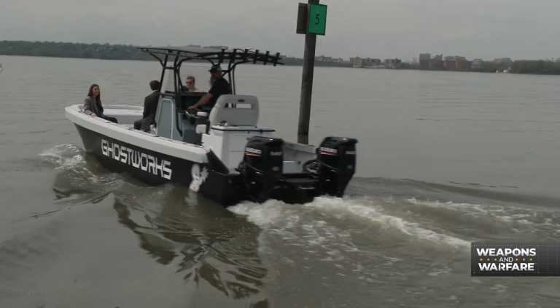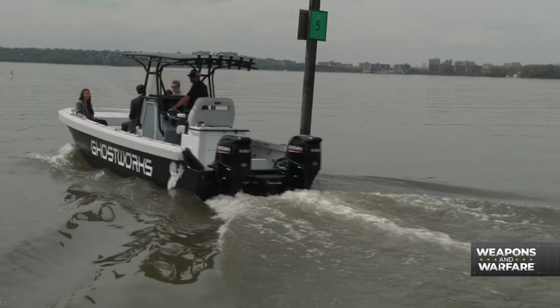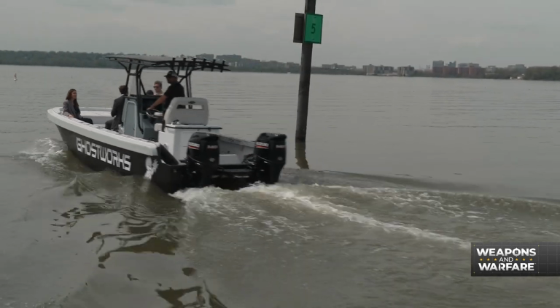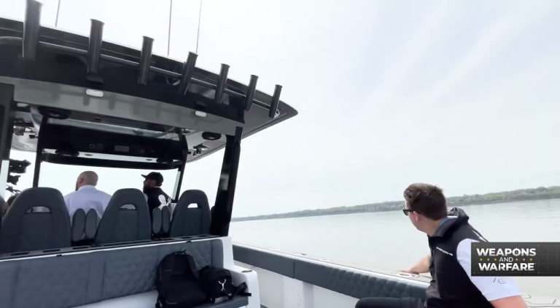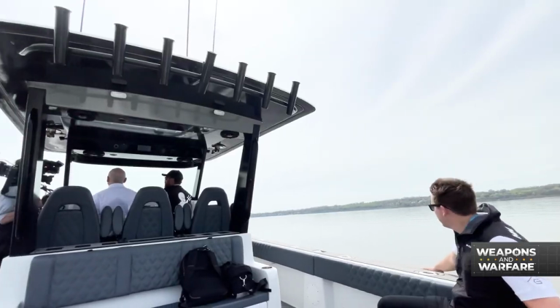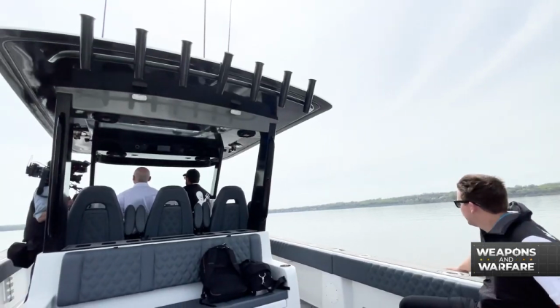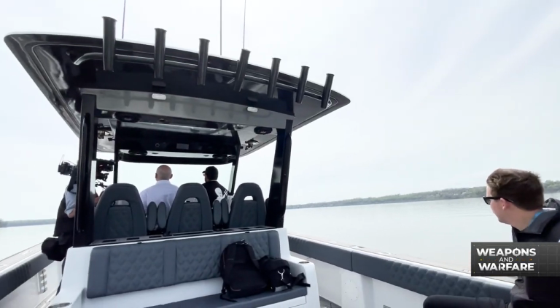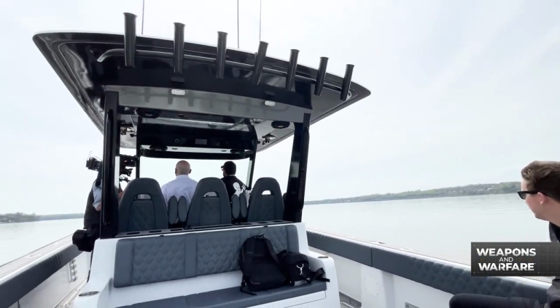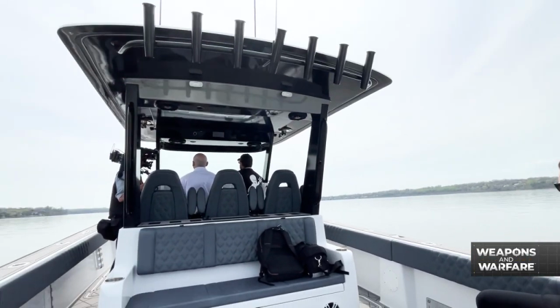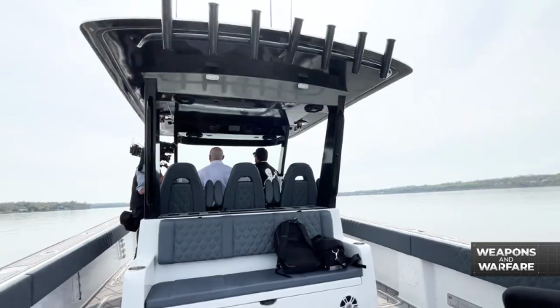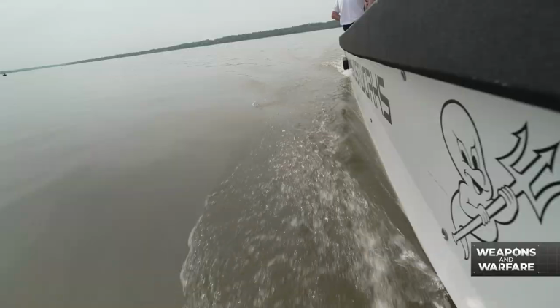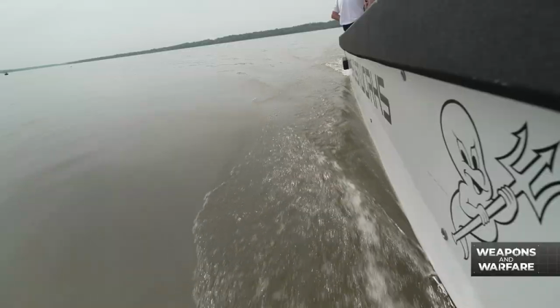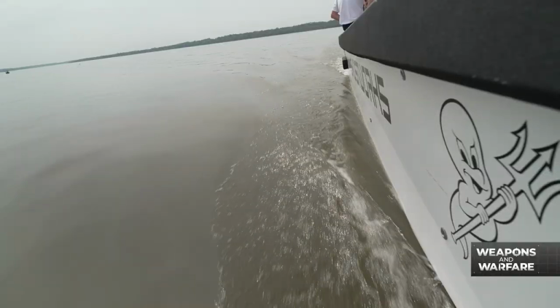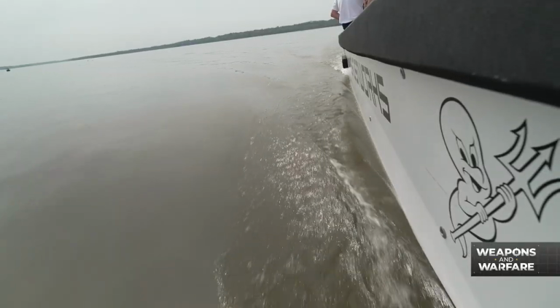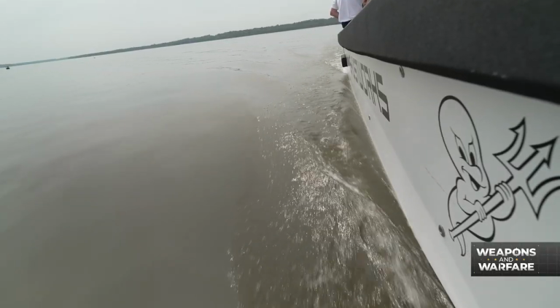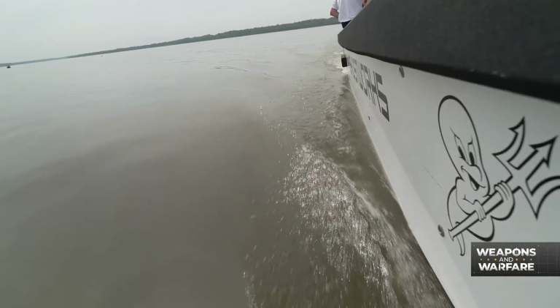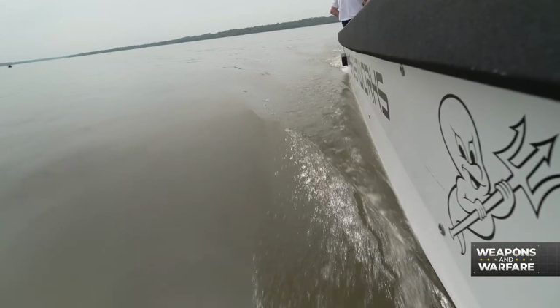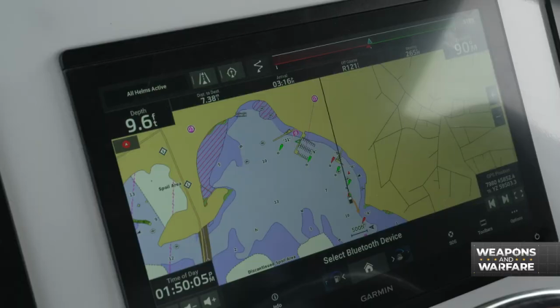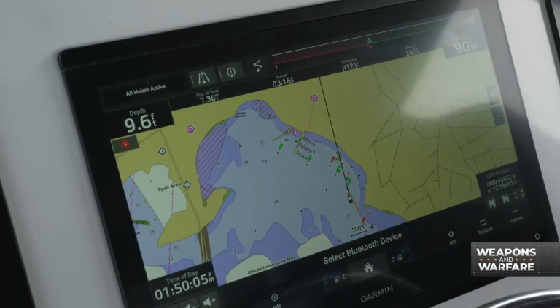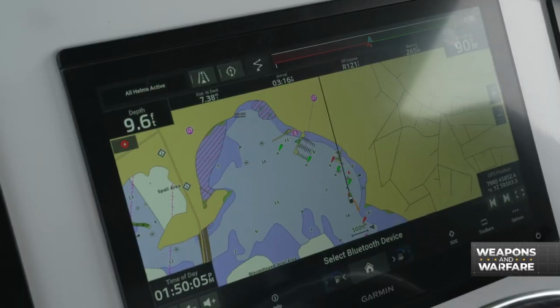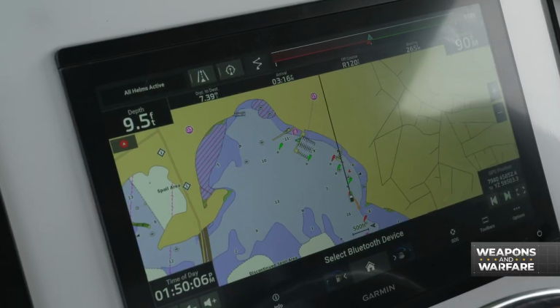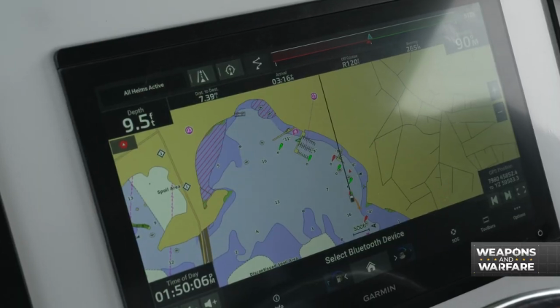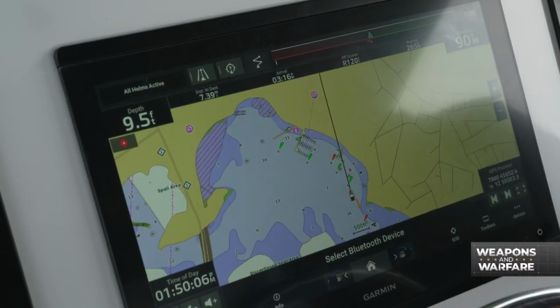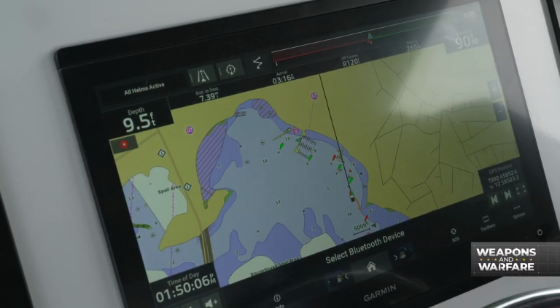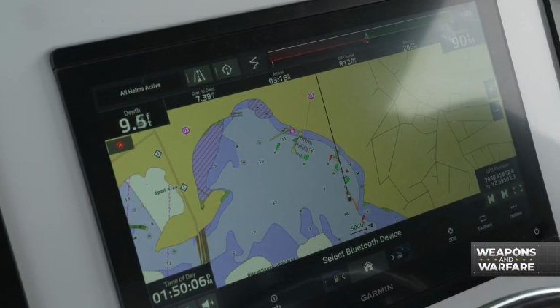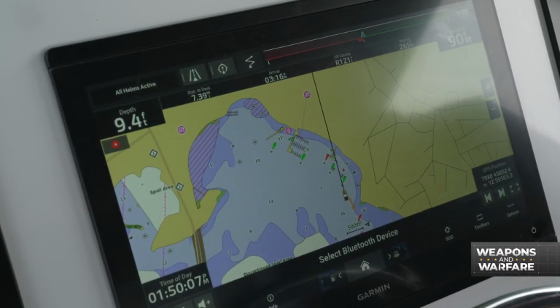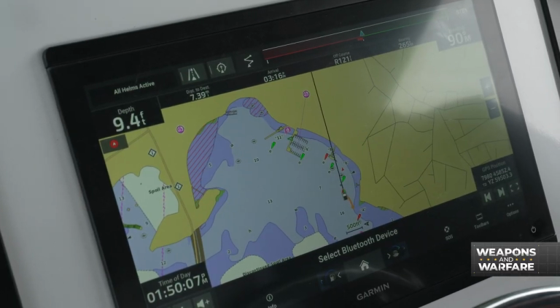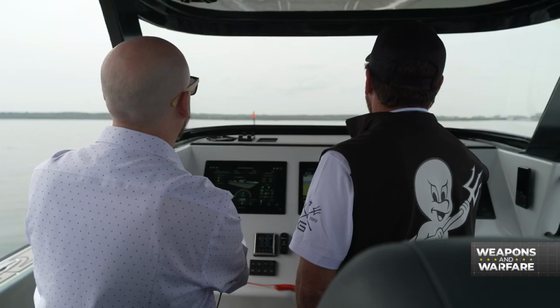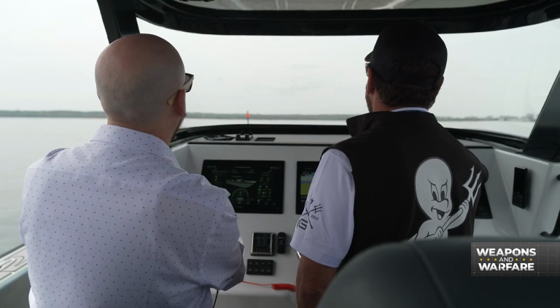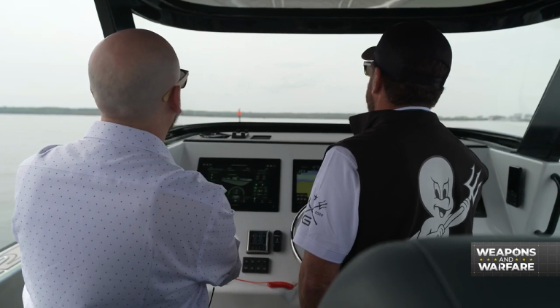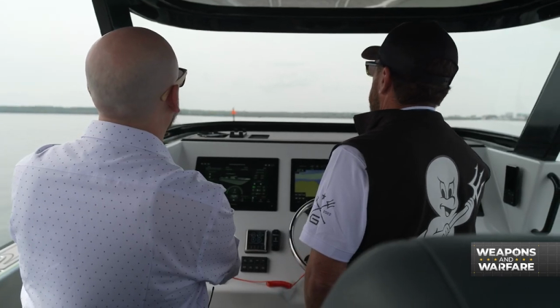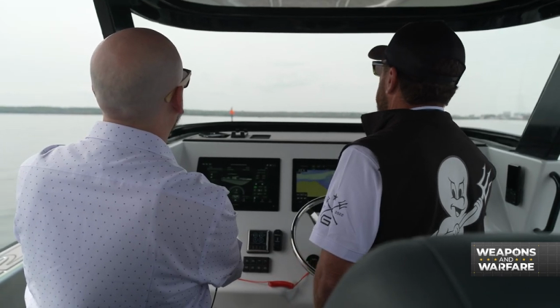The only way to know how smooth that ride really is, is to take one — so that's what we did. On a beautiful spring day, we headed out to the Potomac with the Ghostworks crew aboard the GT34 Powercat.